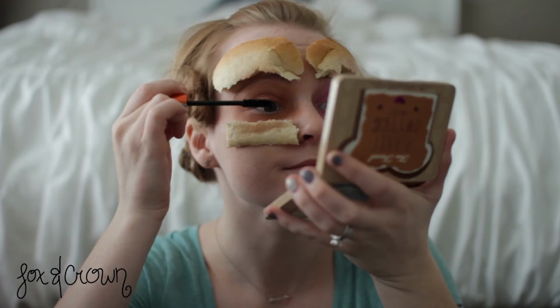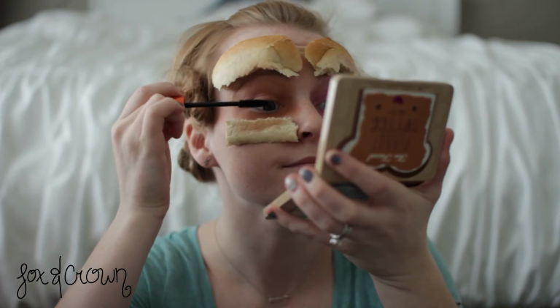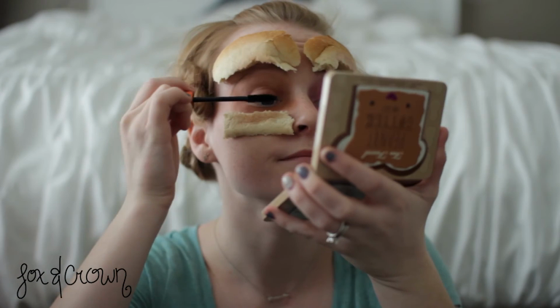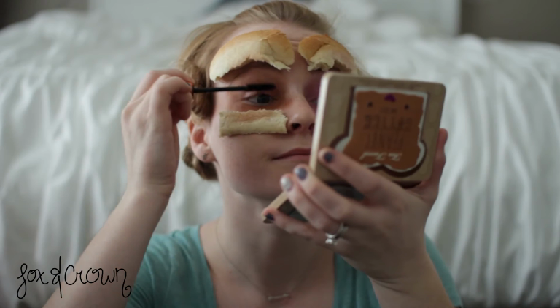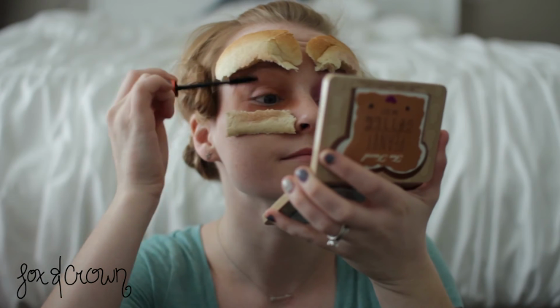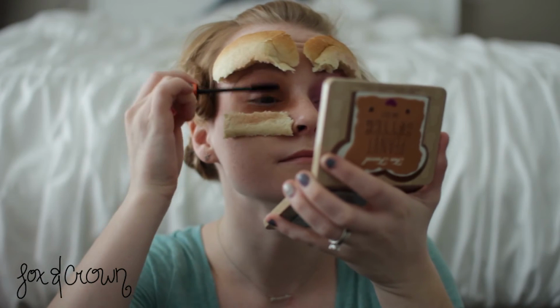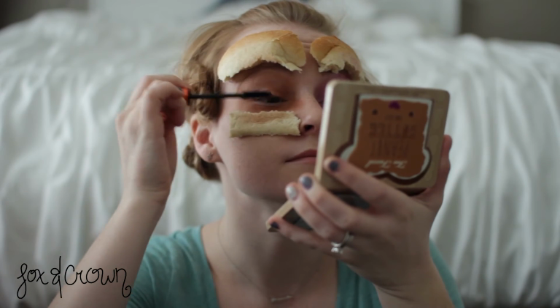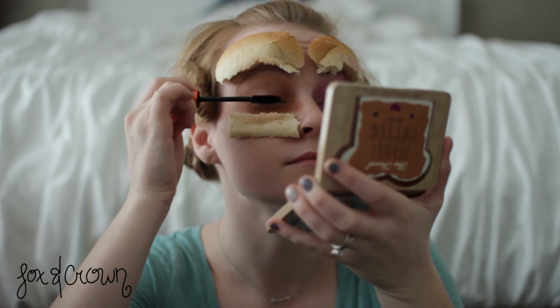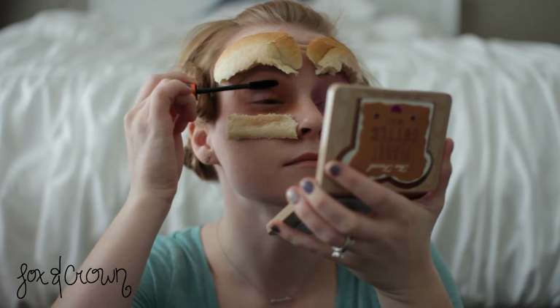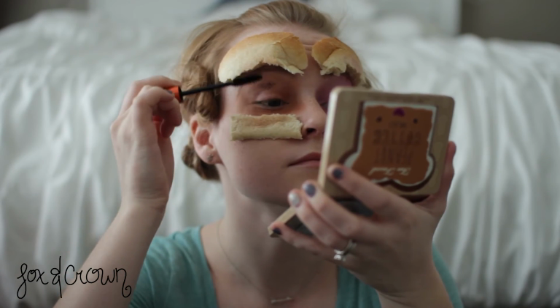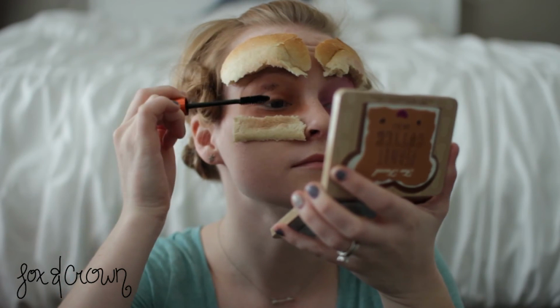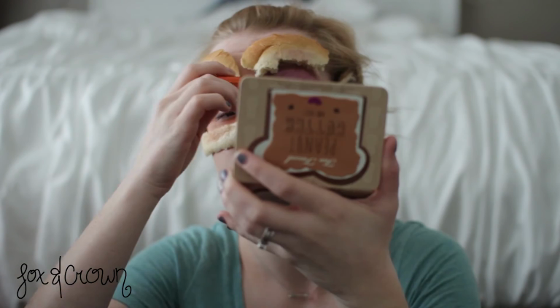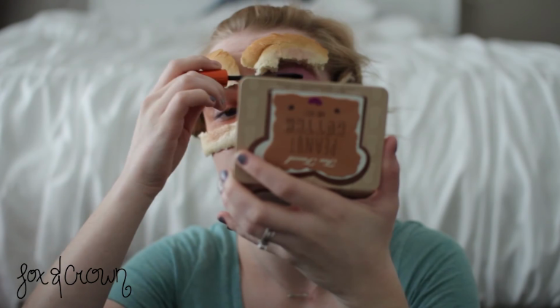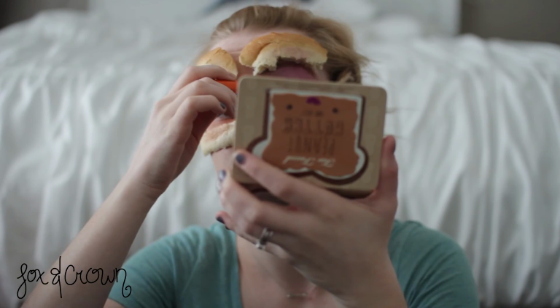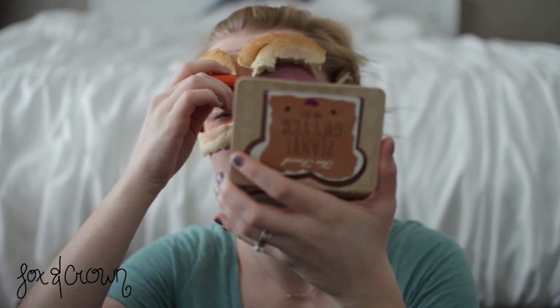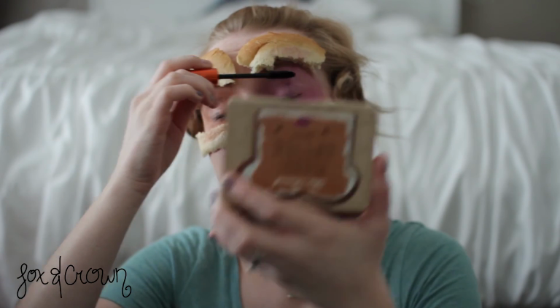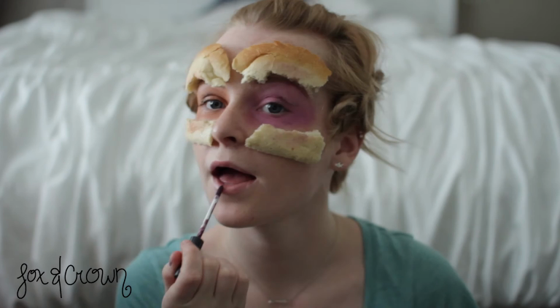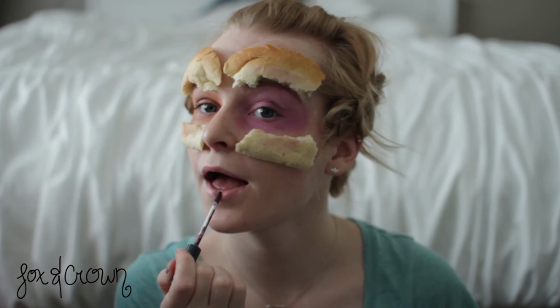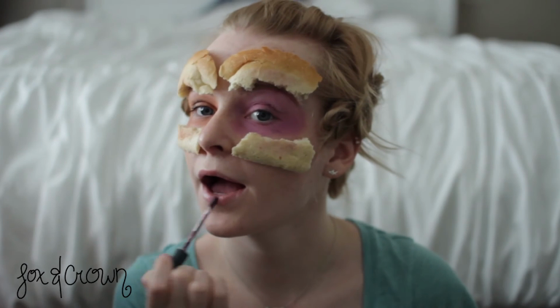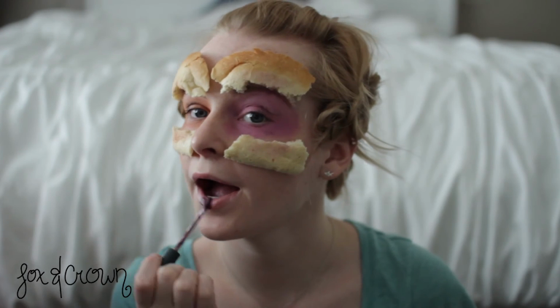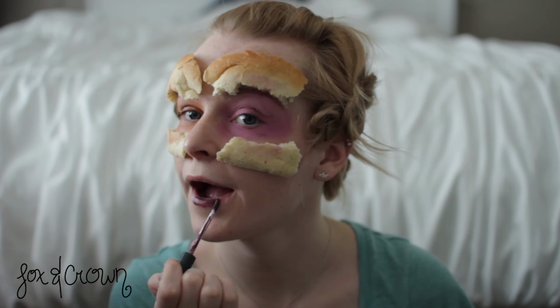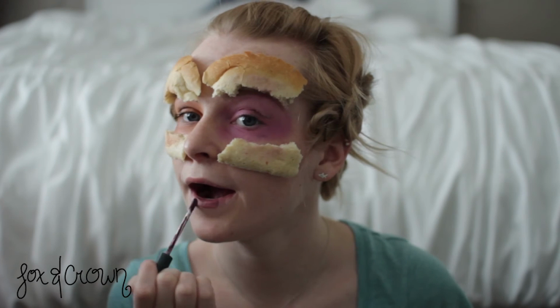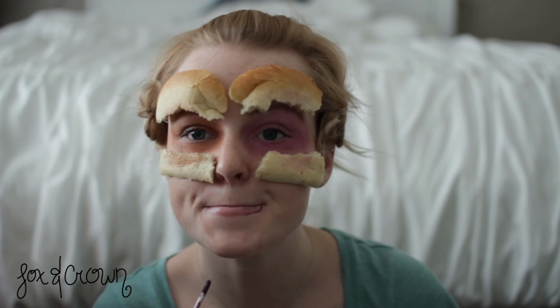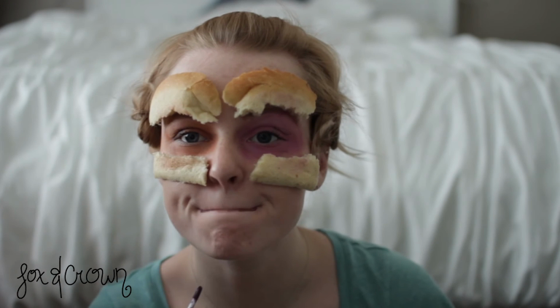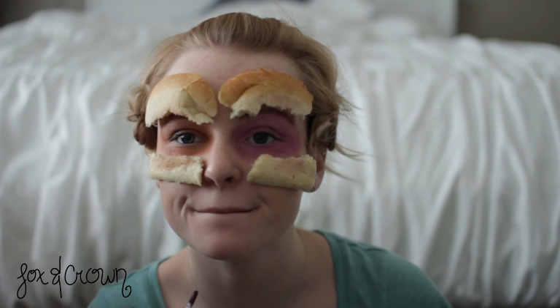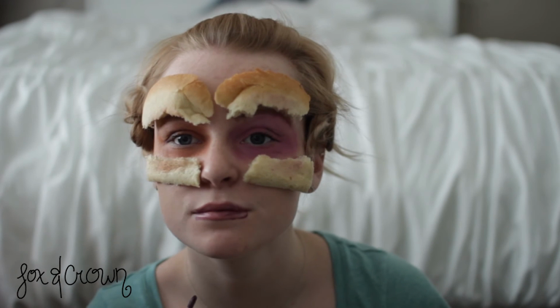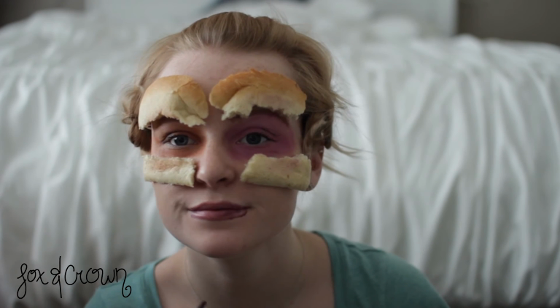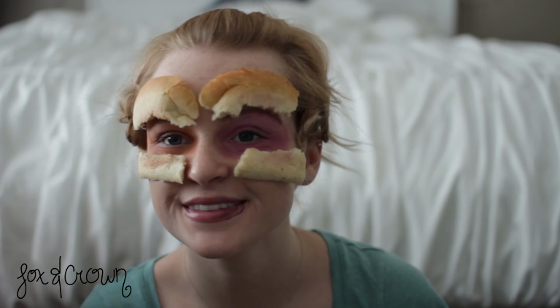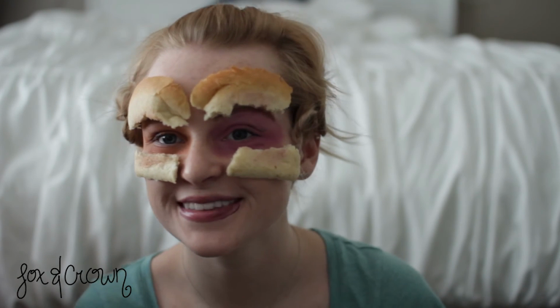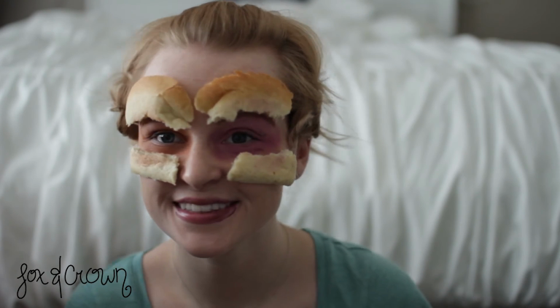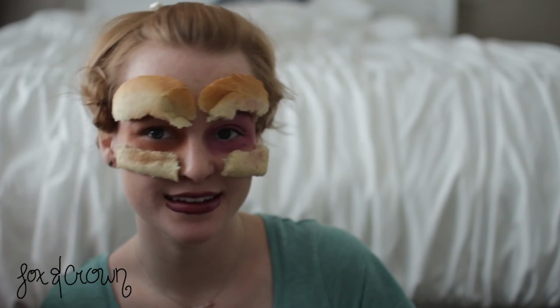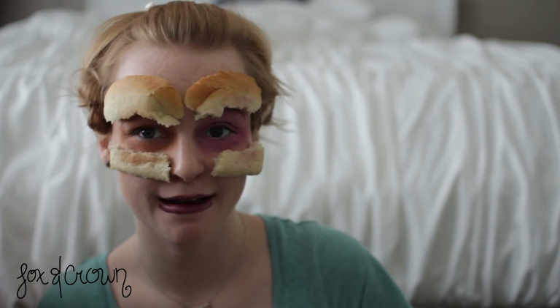Apply your favorite mascara — I have a coupon code — and finish the look with a matching purple lipstick.